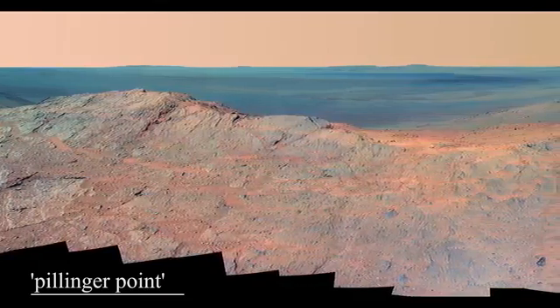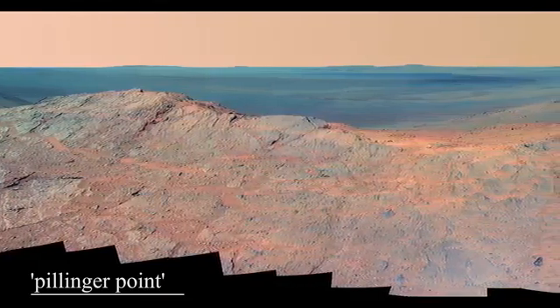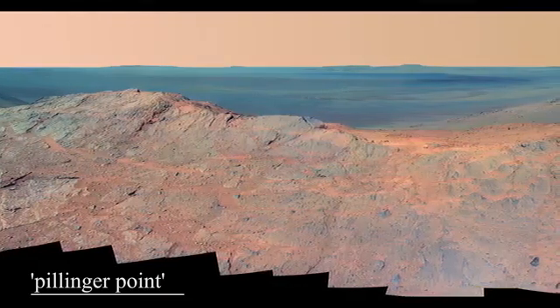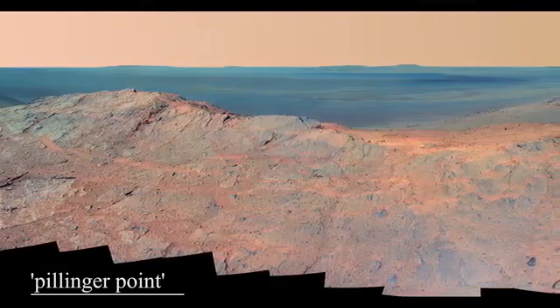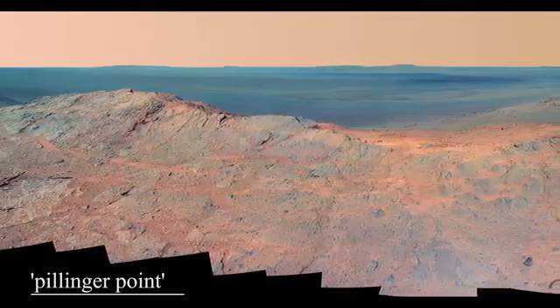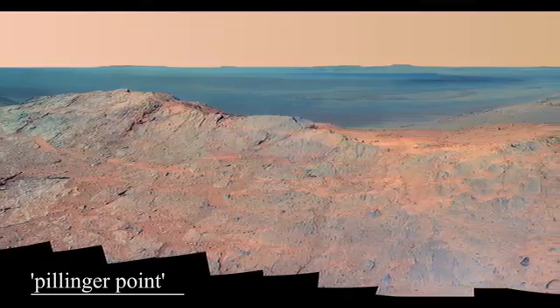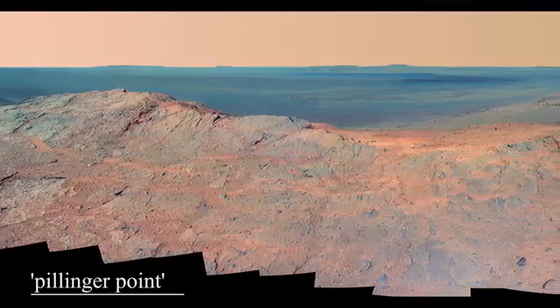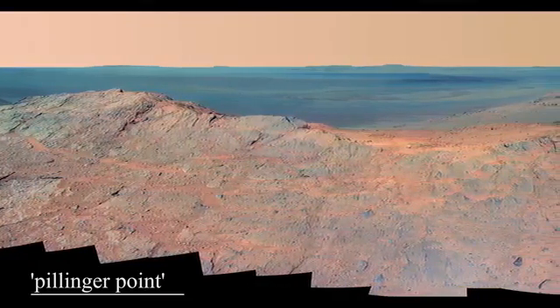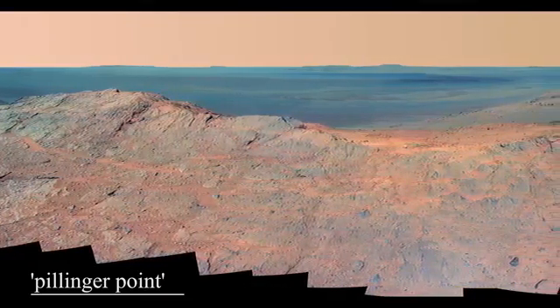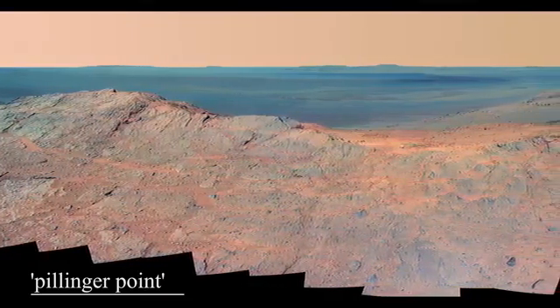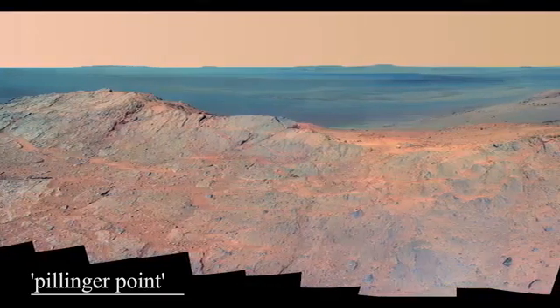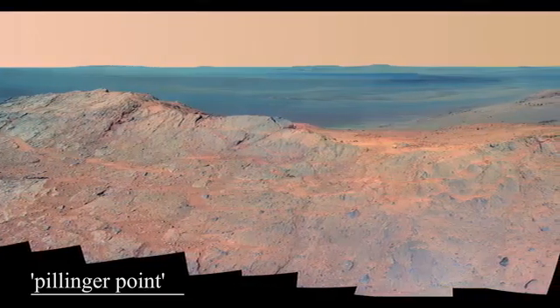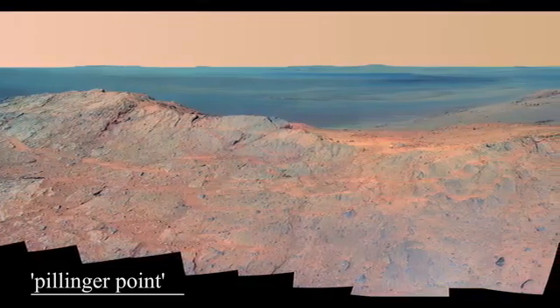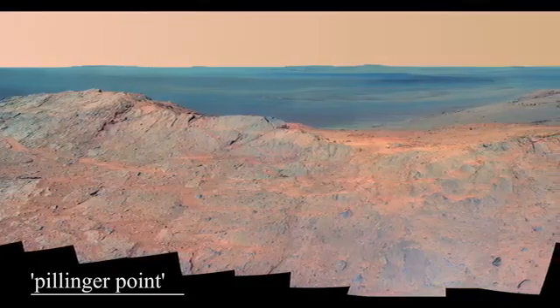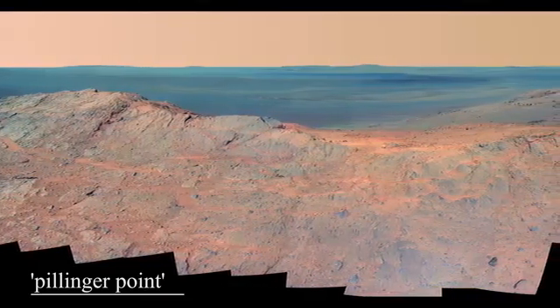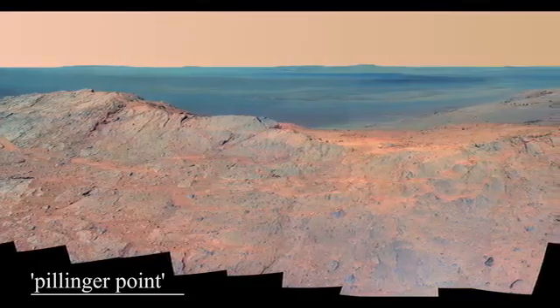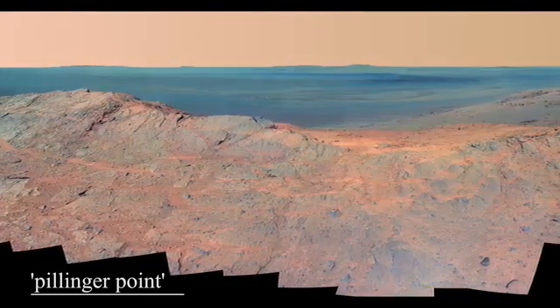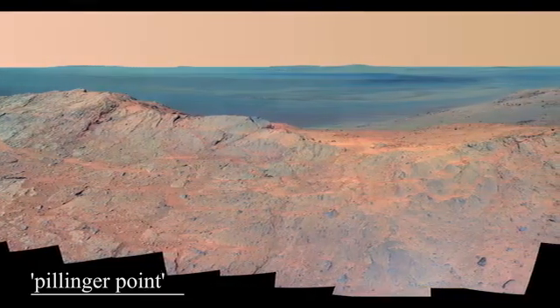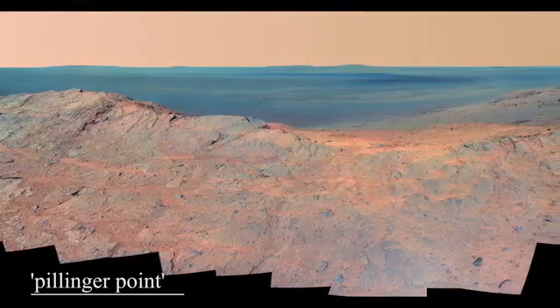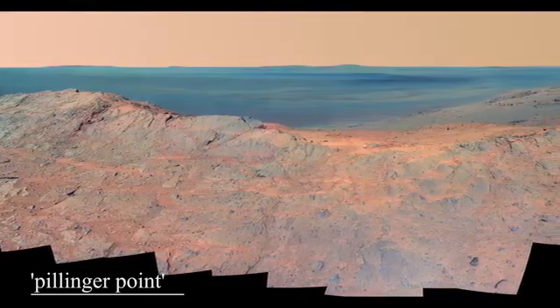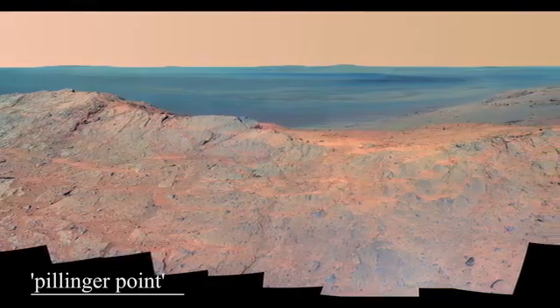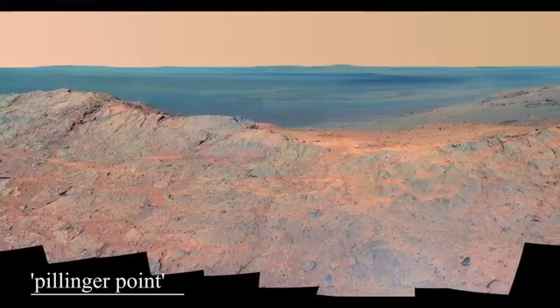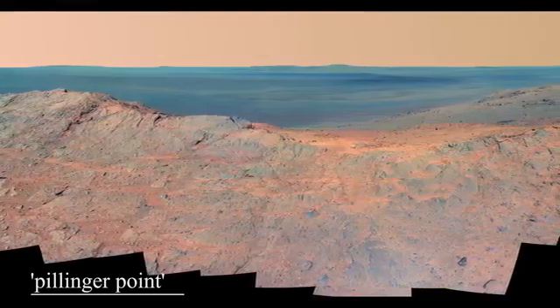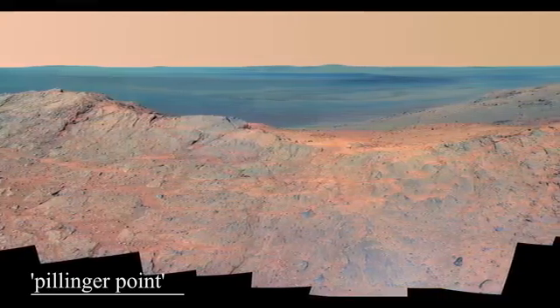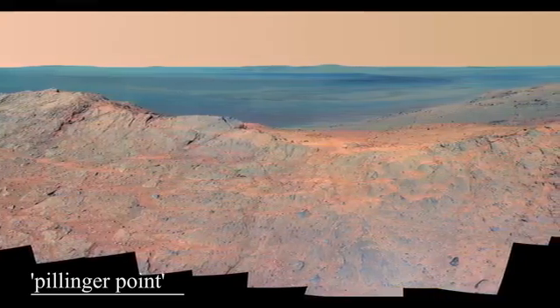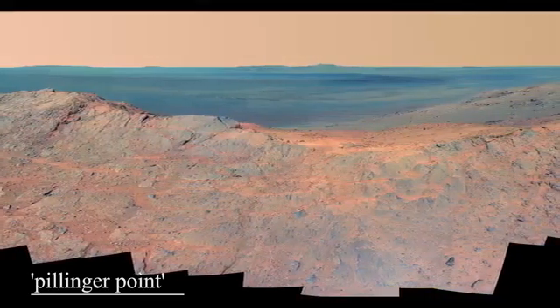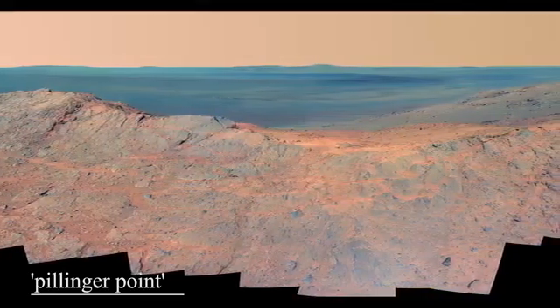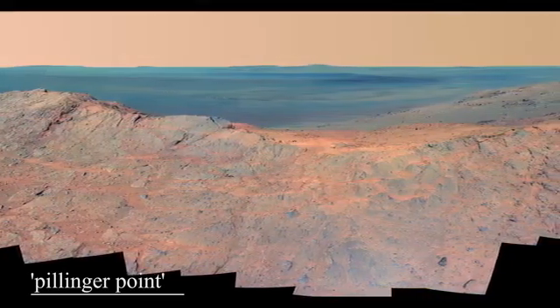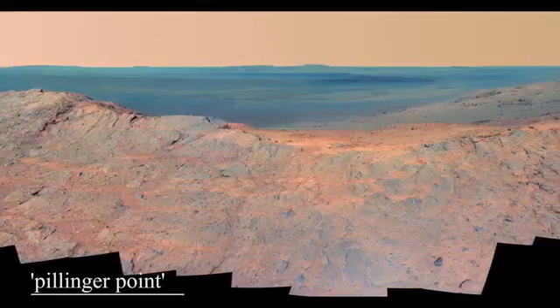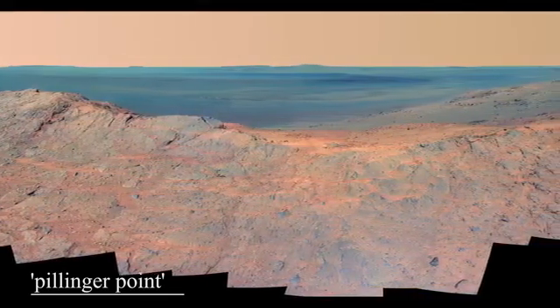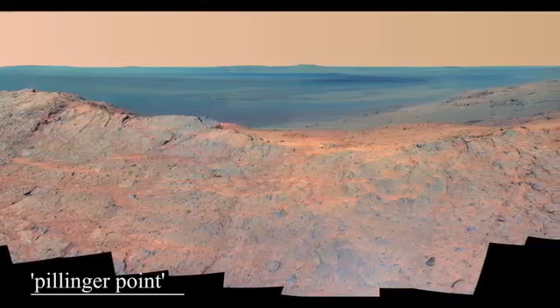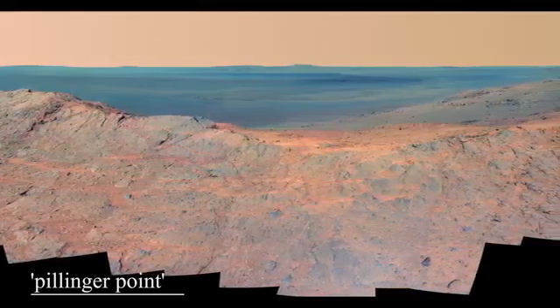This technique also produces a much clearer picture, so we can see Mars in much greater detail.